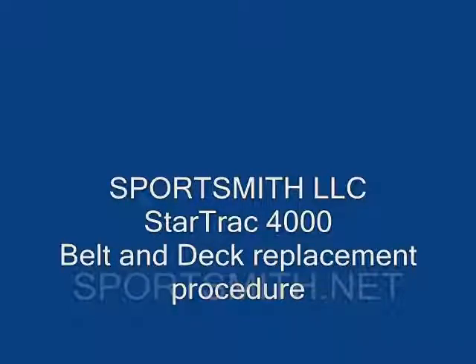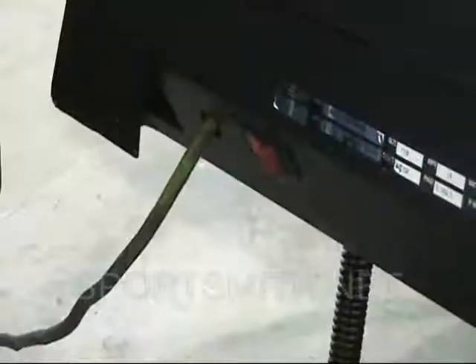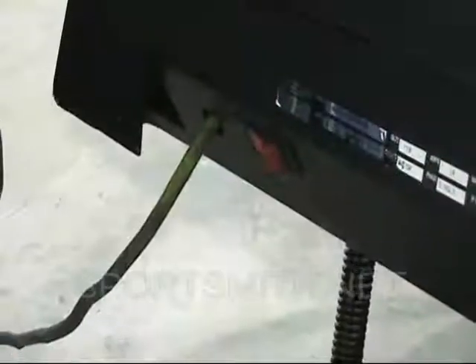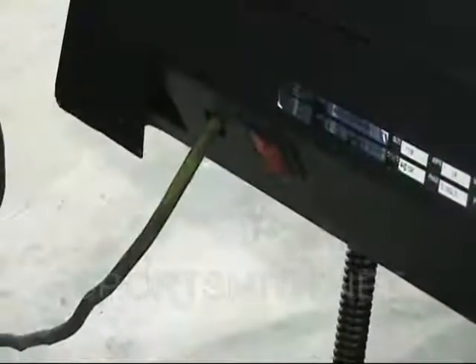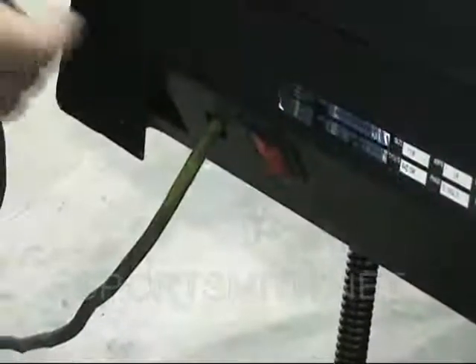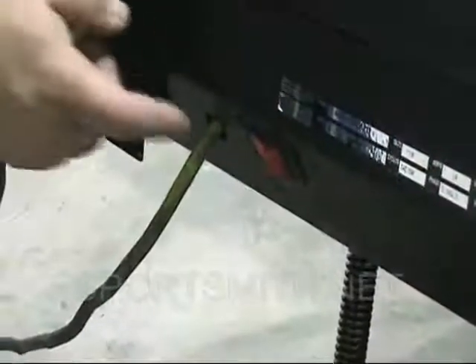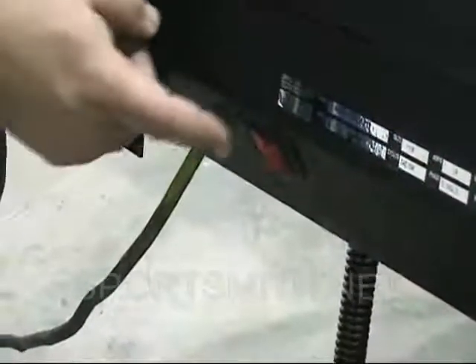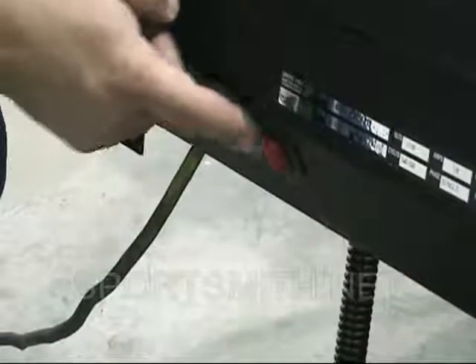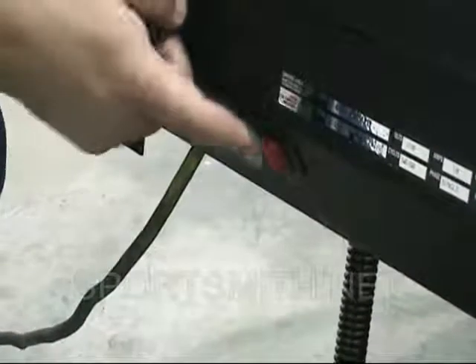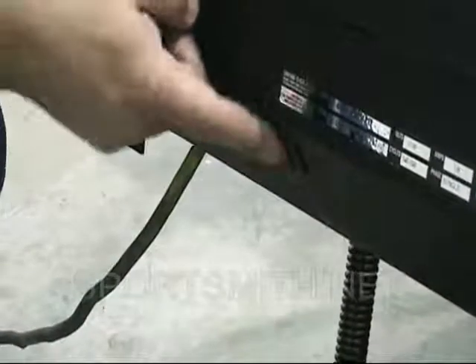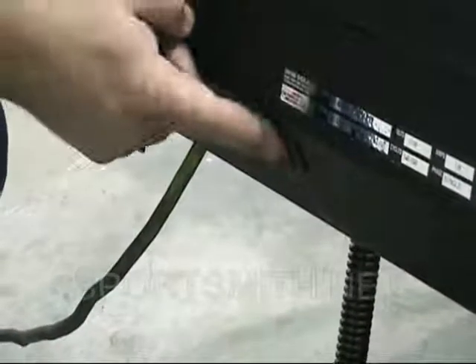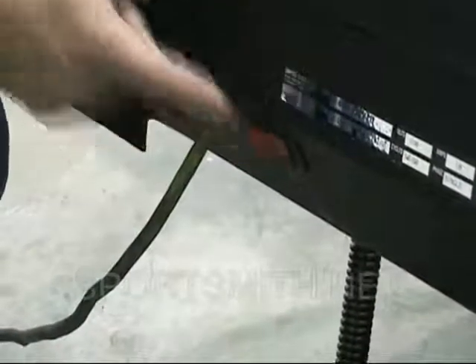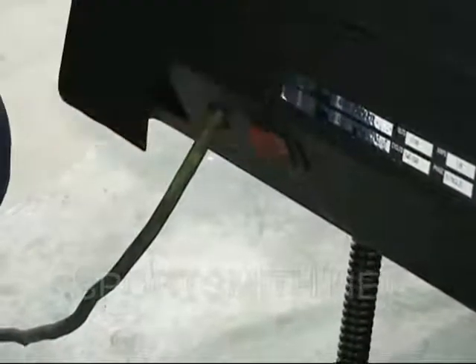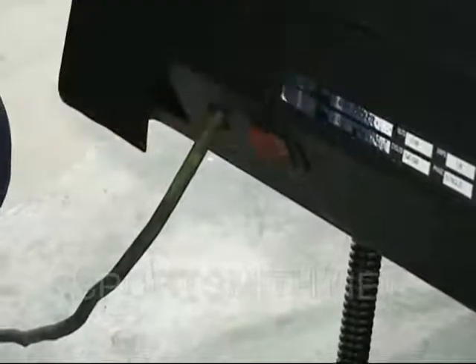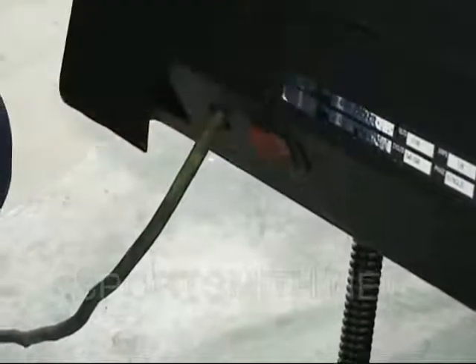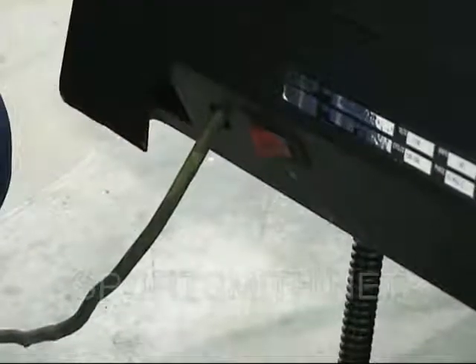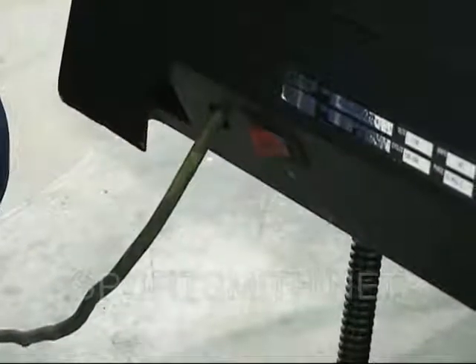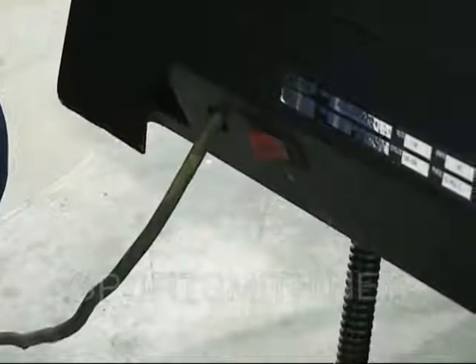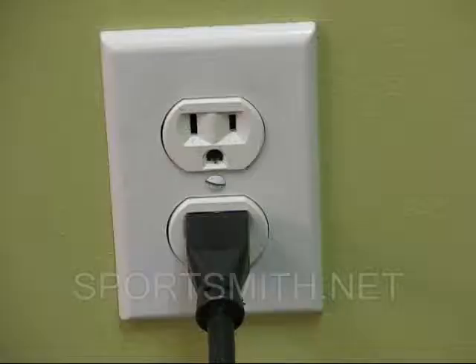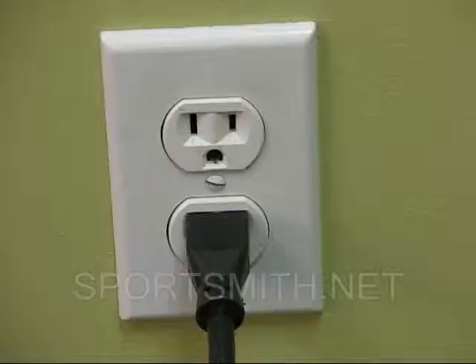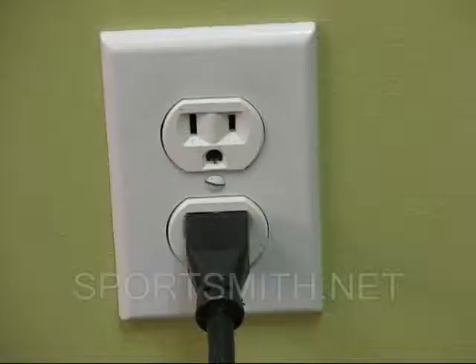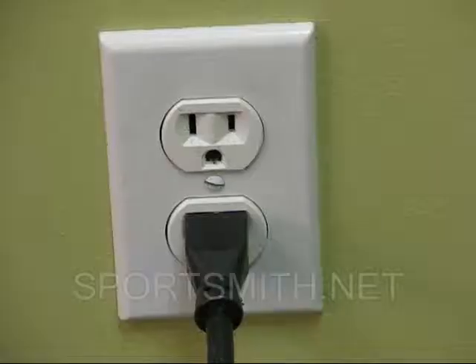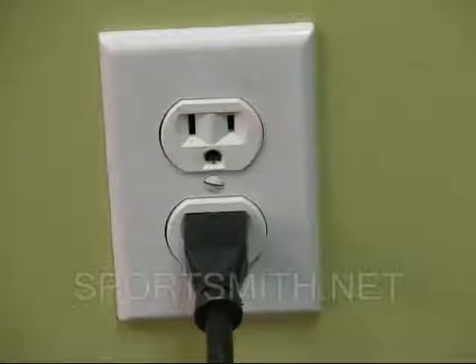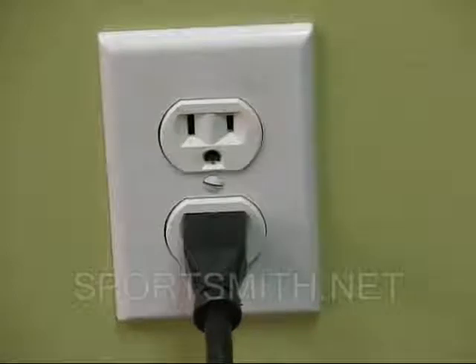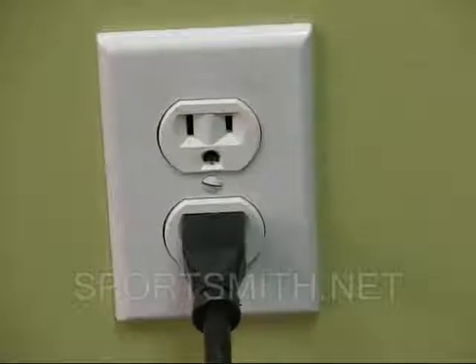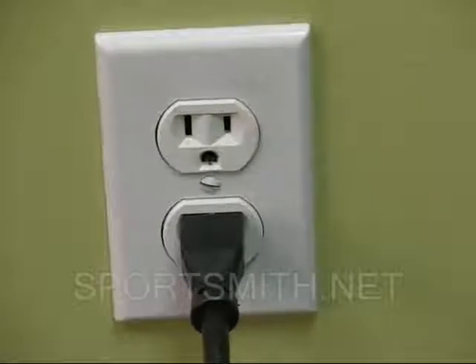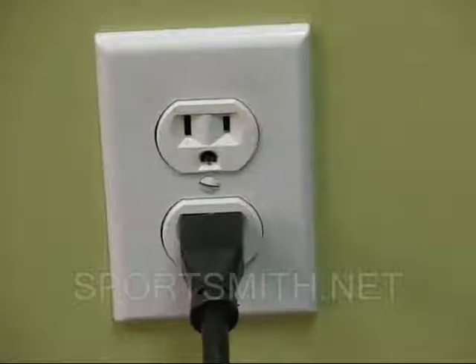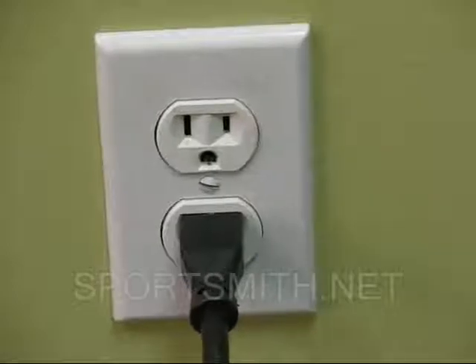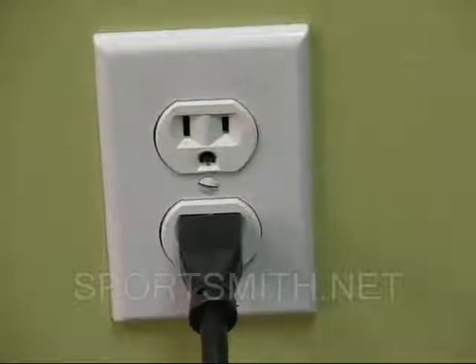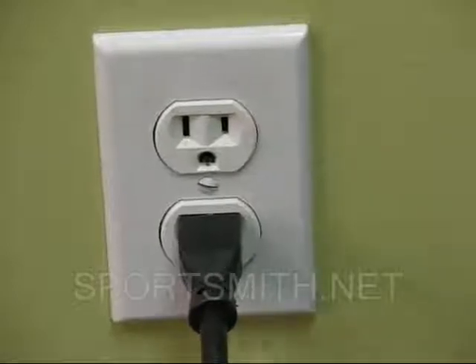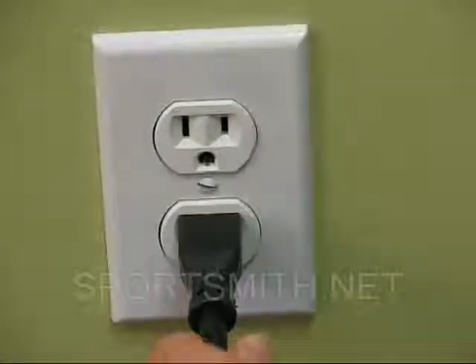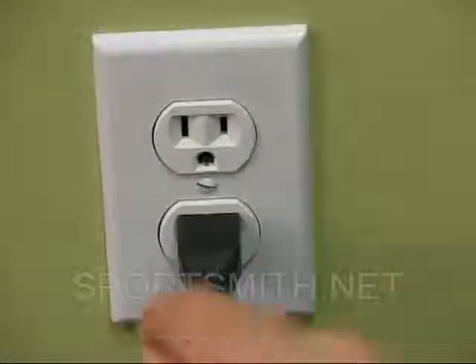Switch the power off on the unit. Next, unplug the unit from the wall.